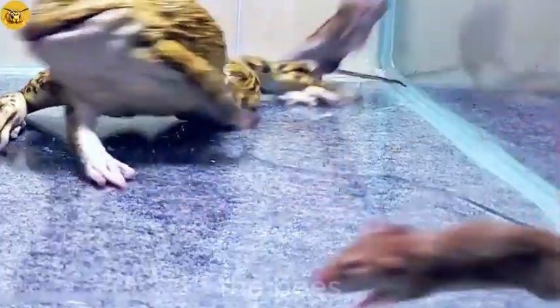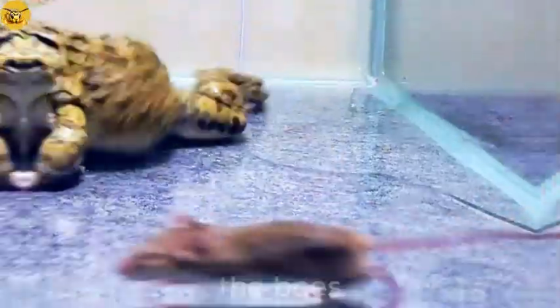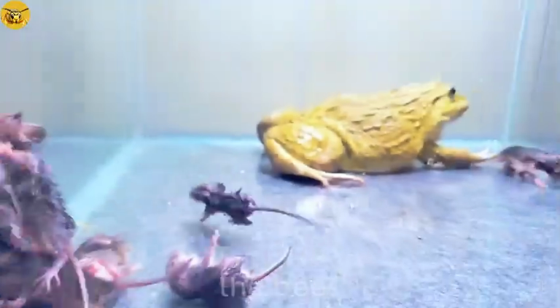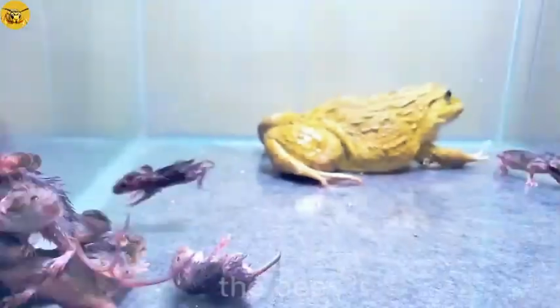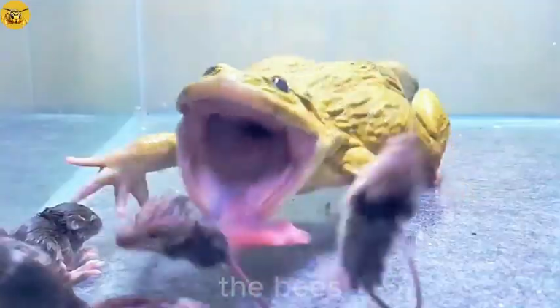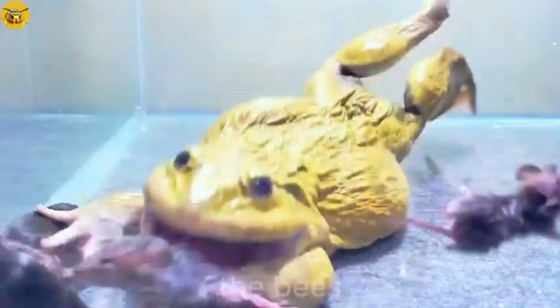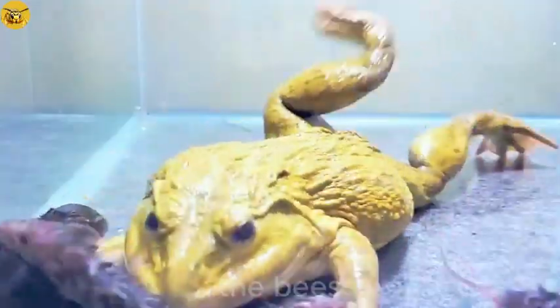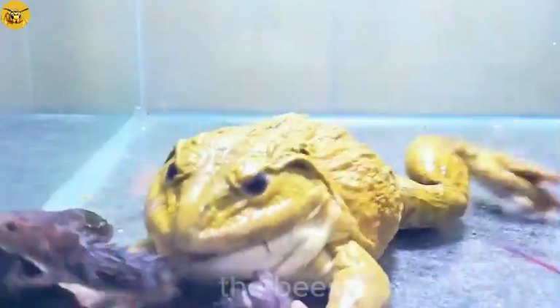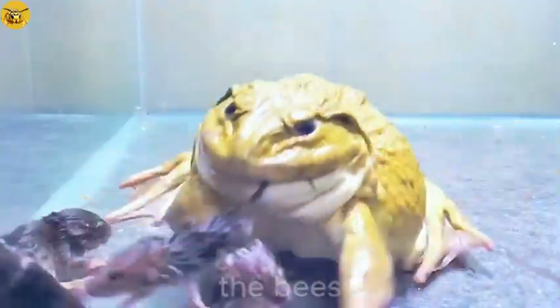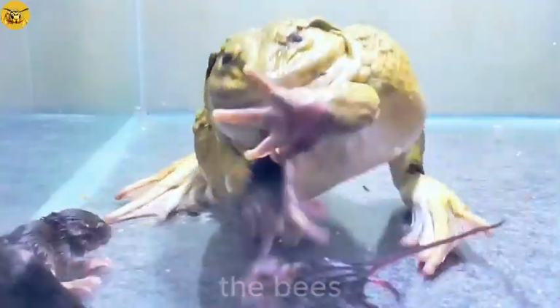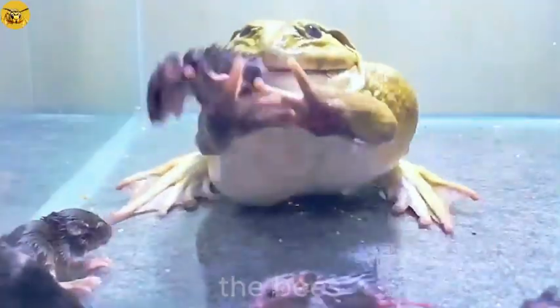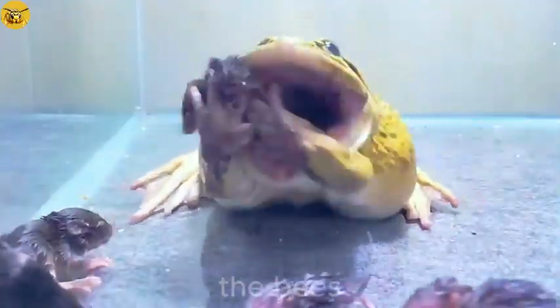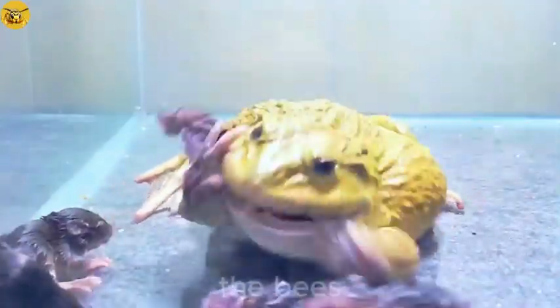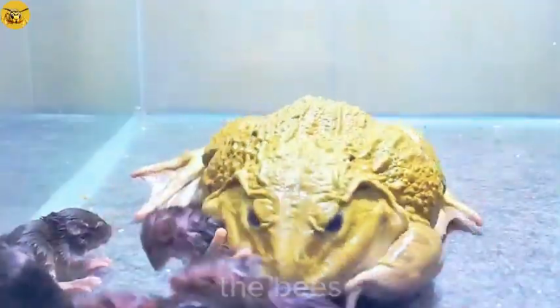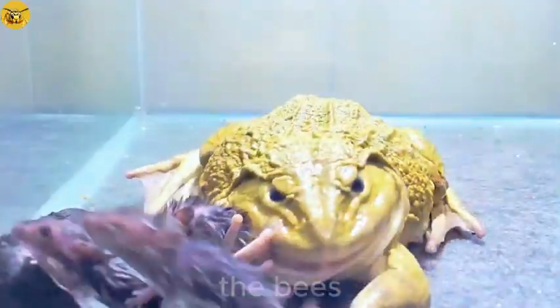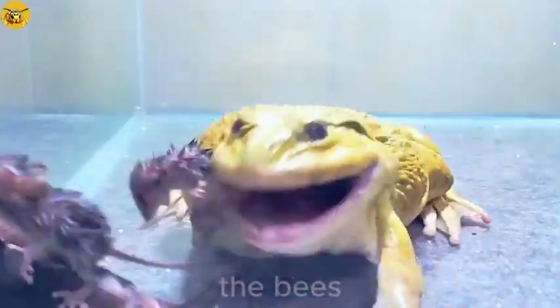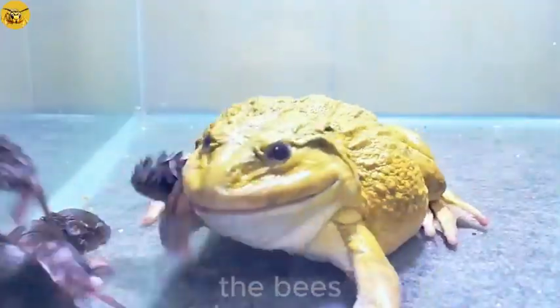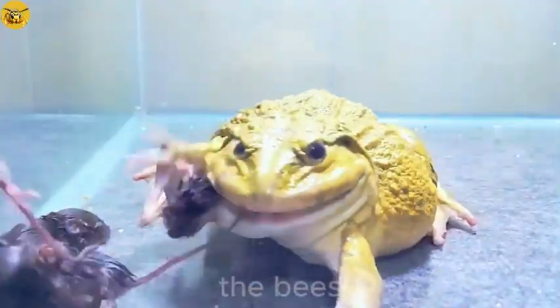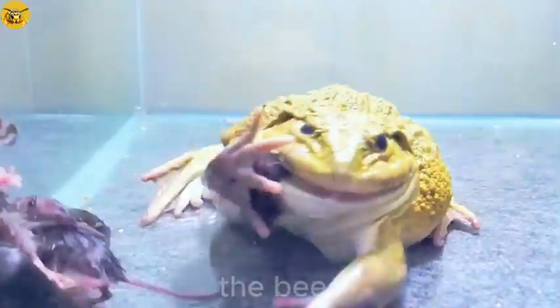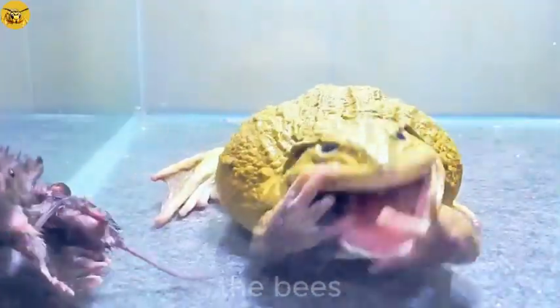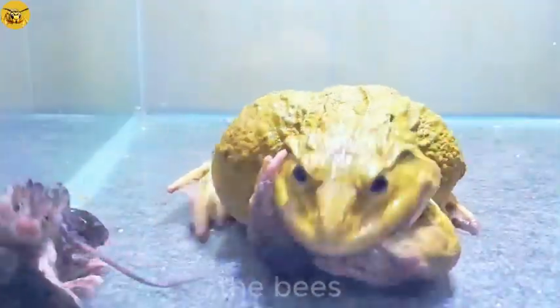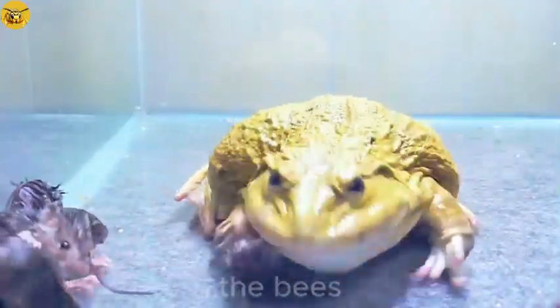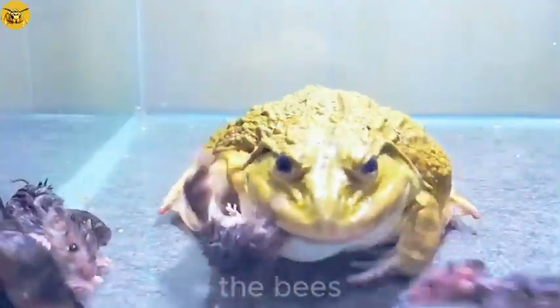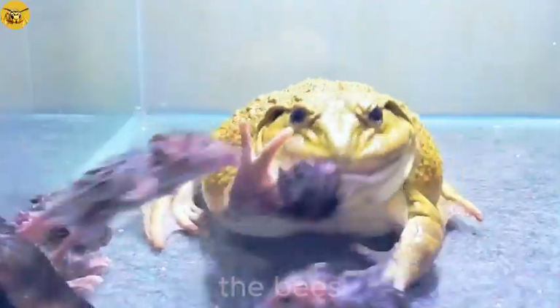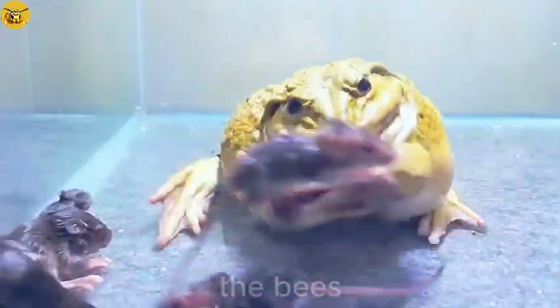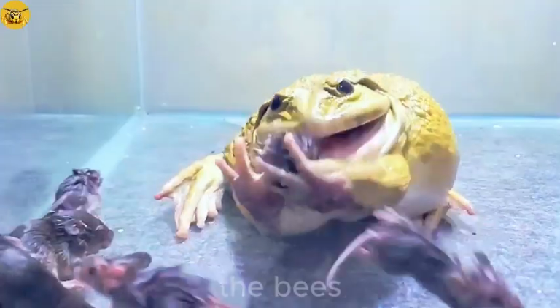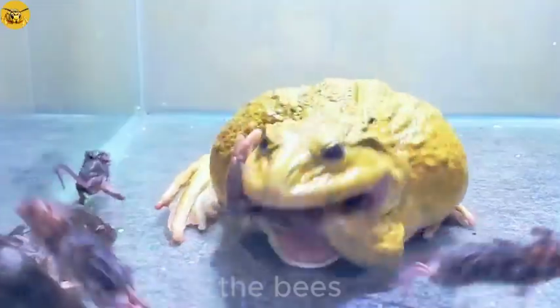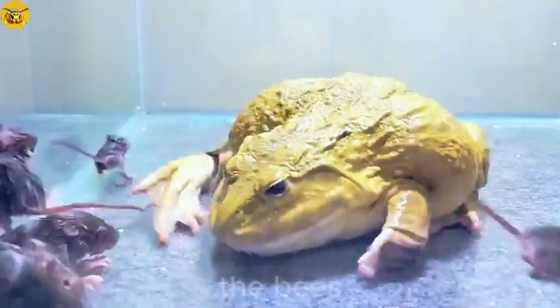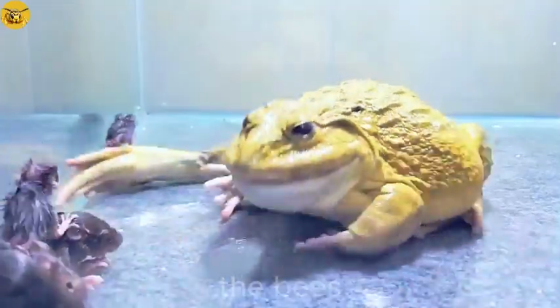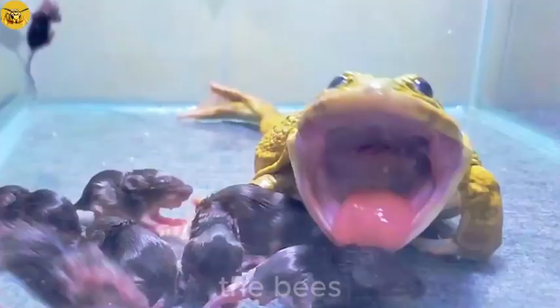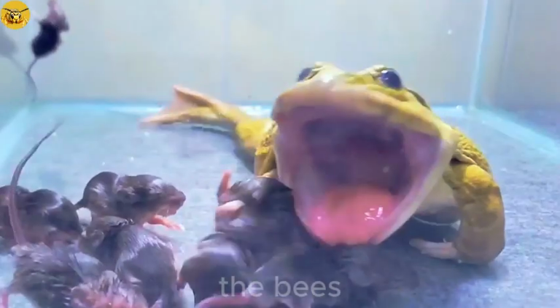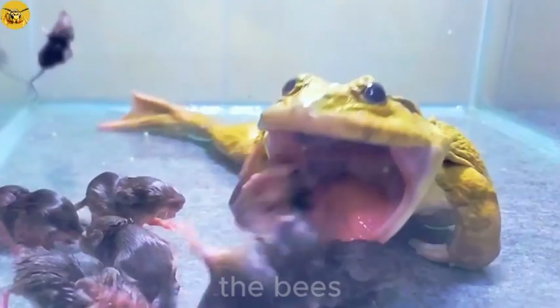Which mouse do you think will be the next prey that the frog will look at? If you know, please comment below and let me know.